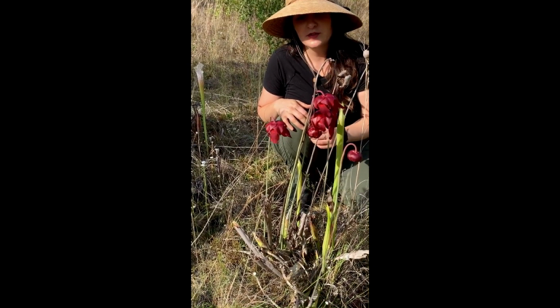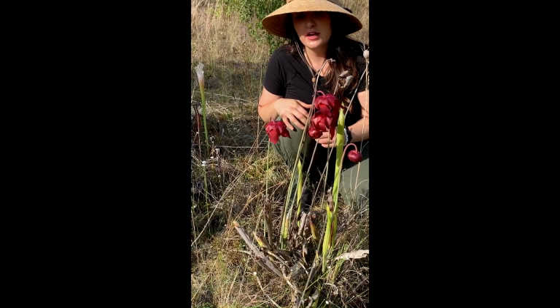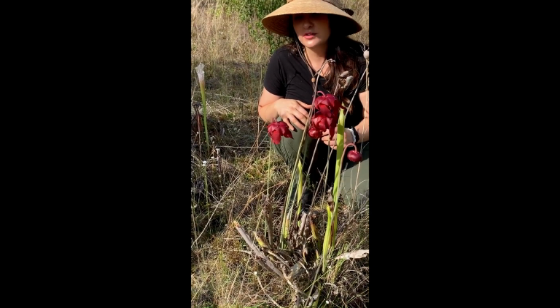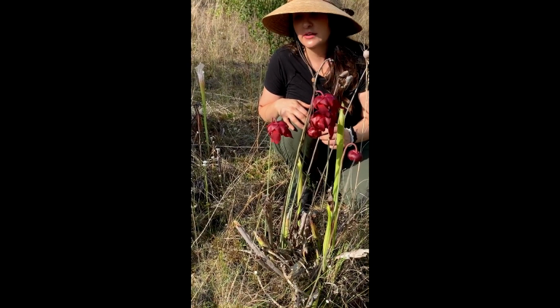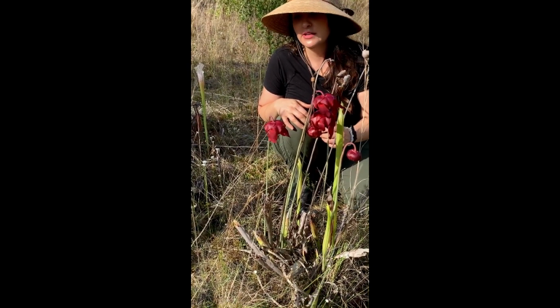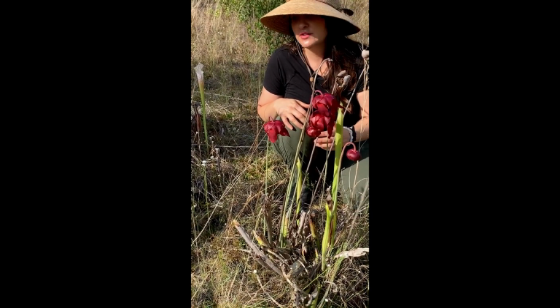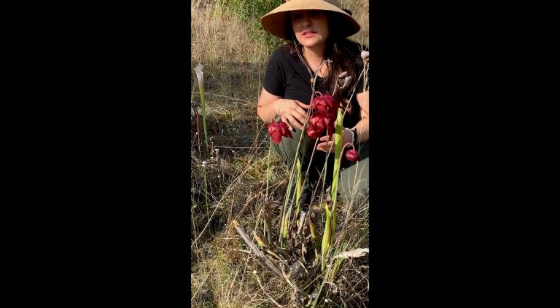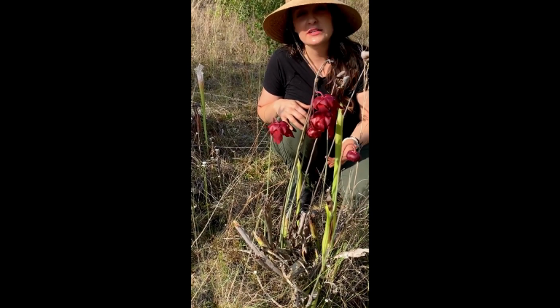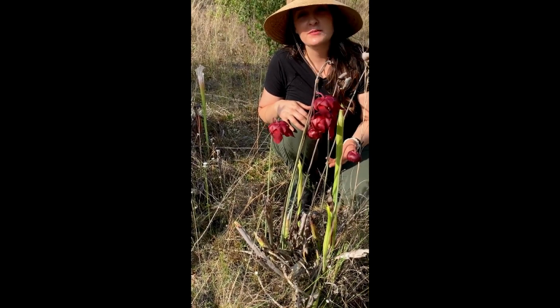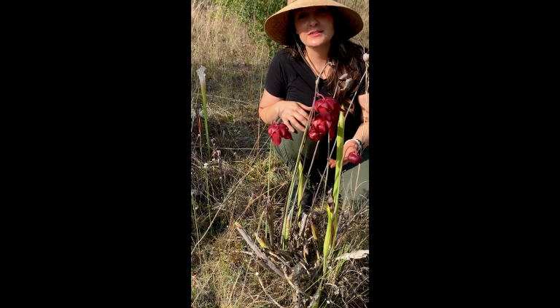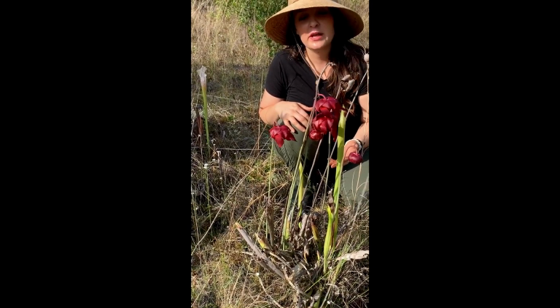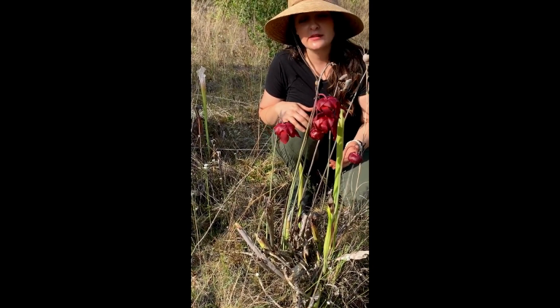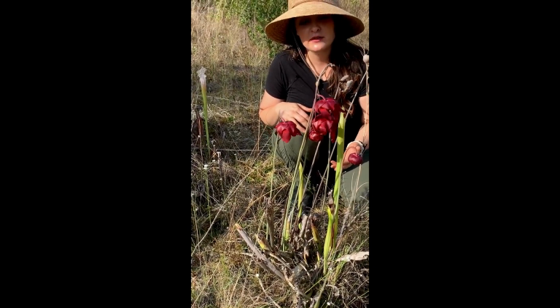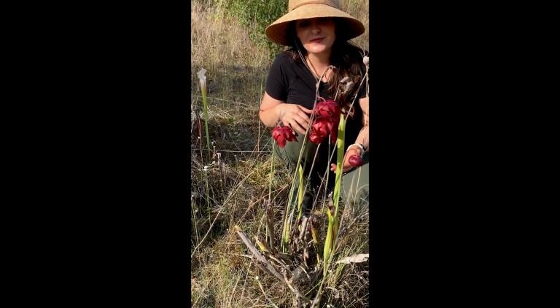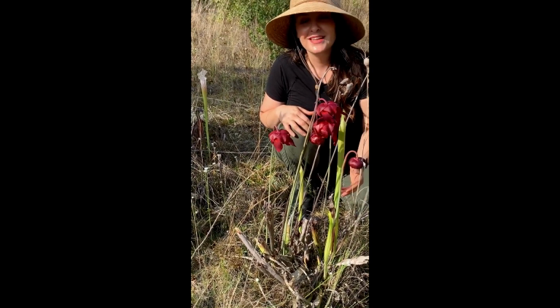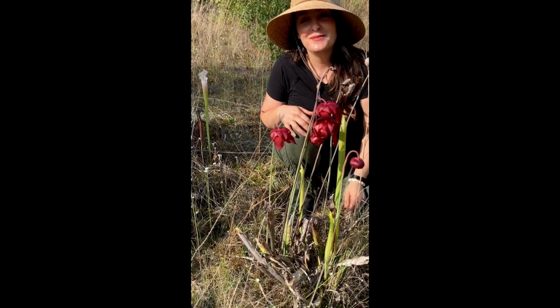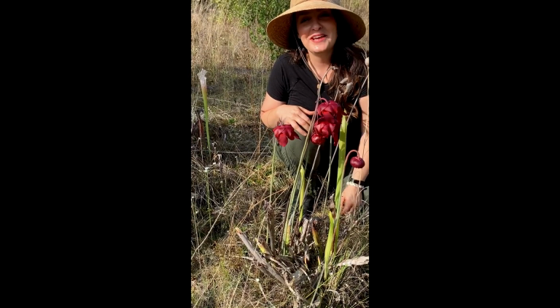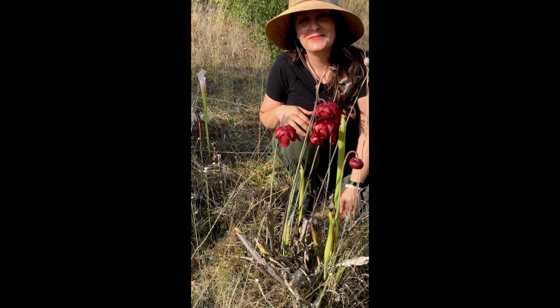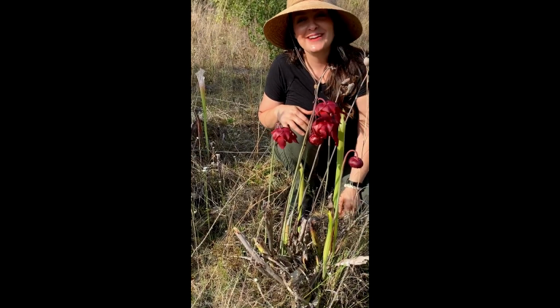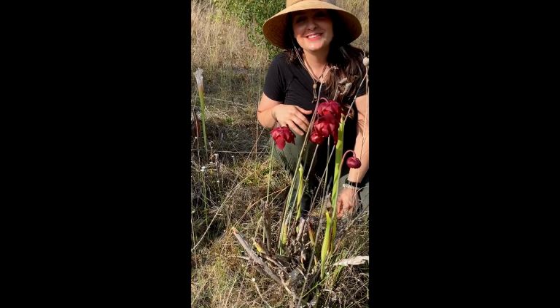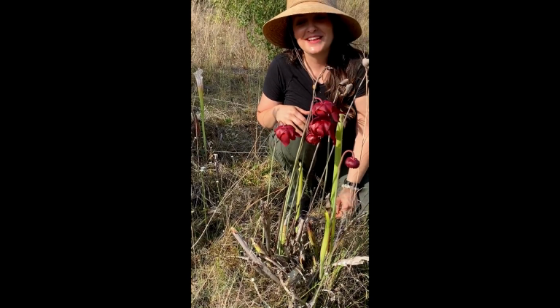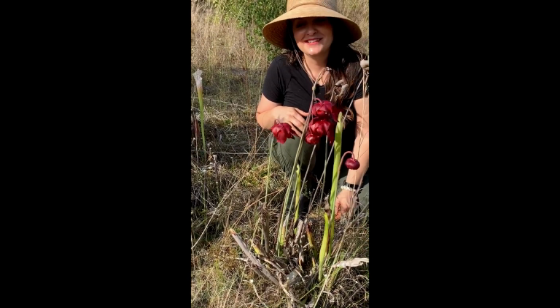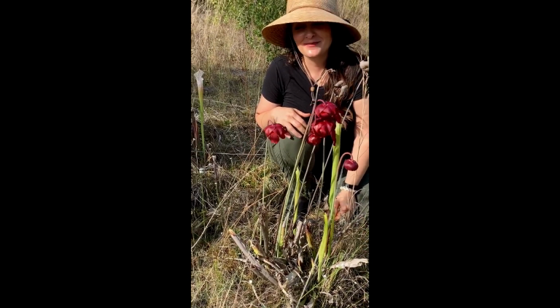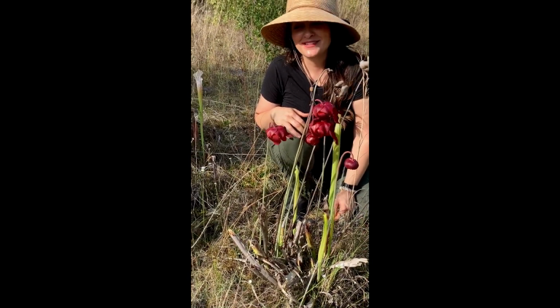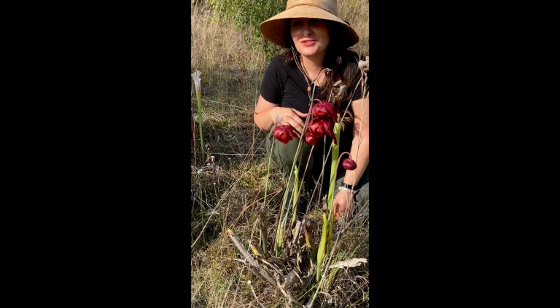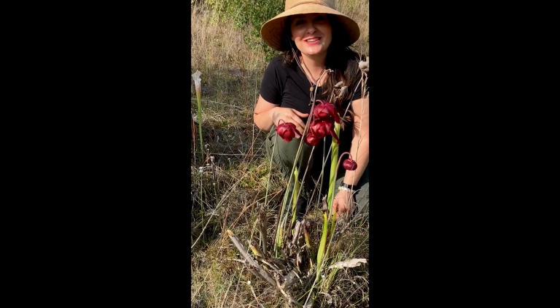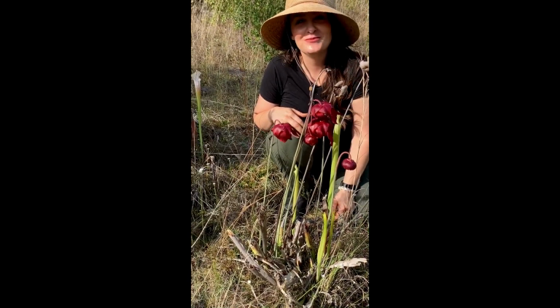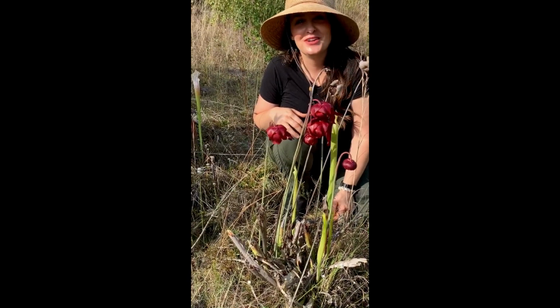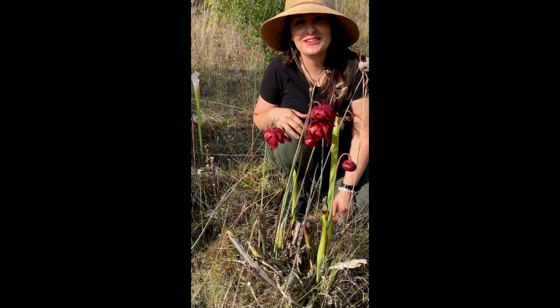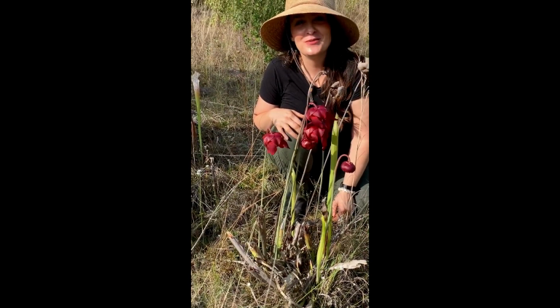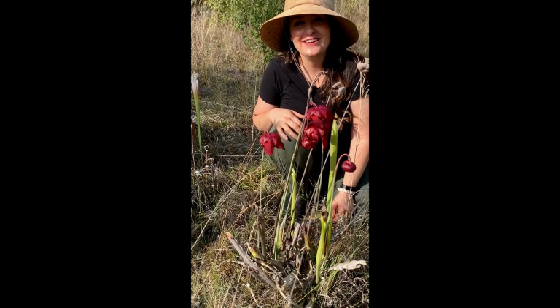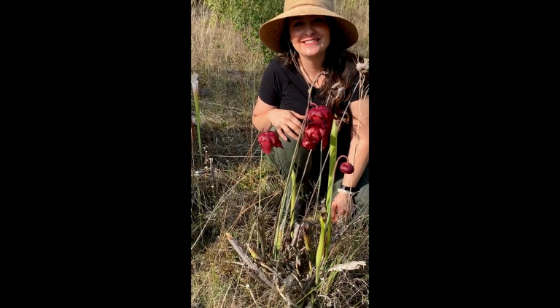People will drive from all over the country down here just to dig up these plants, so keep that in mind and enjoy wandering in the wild.